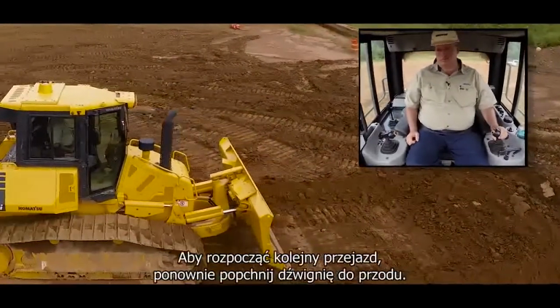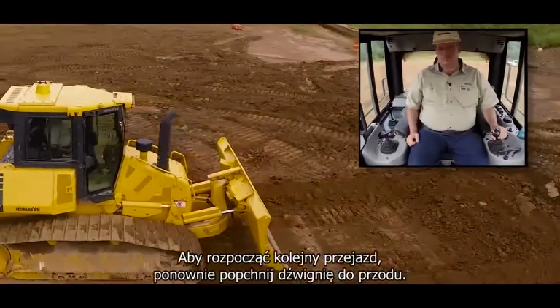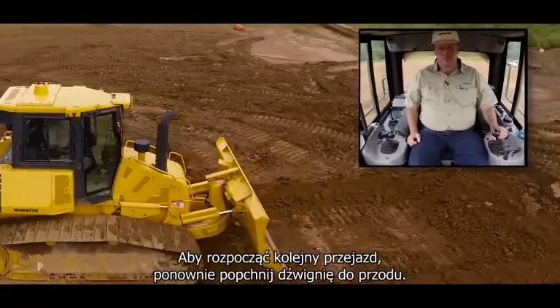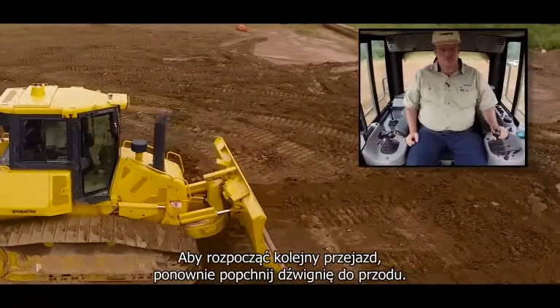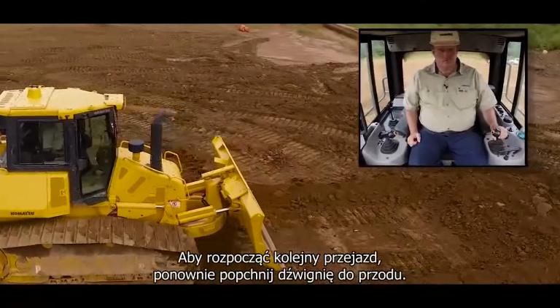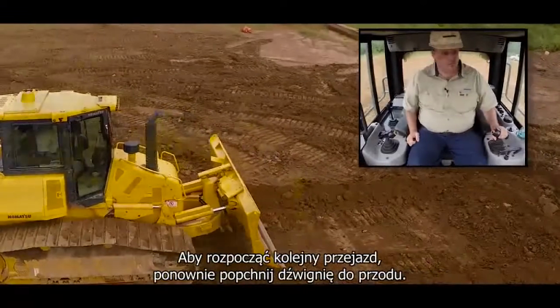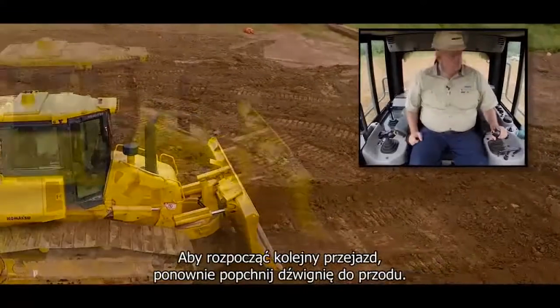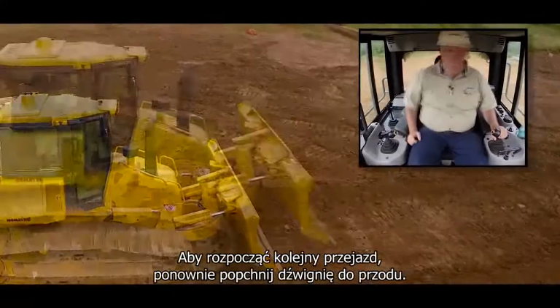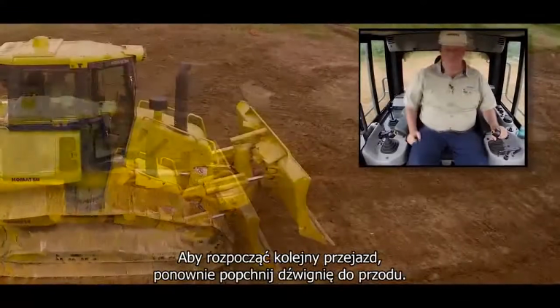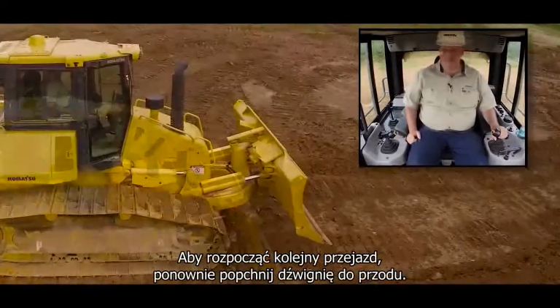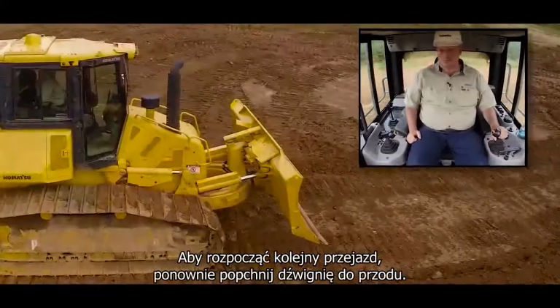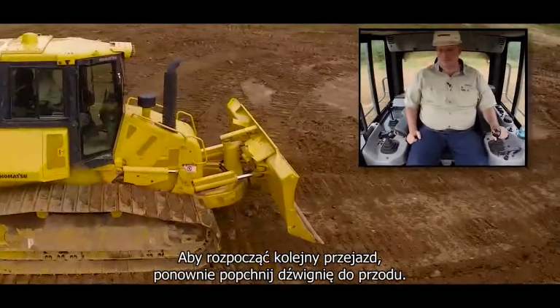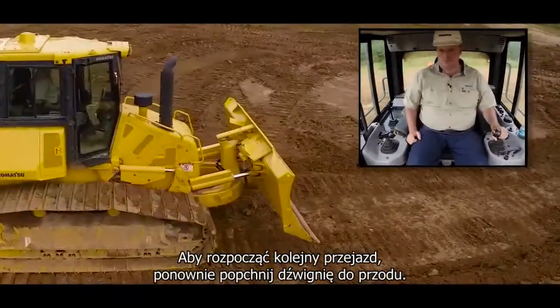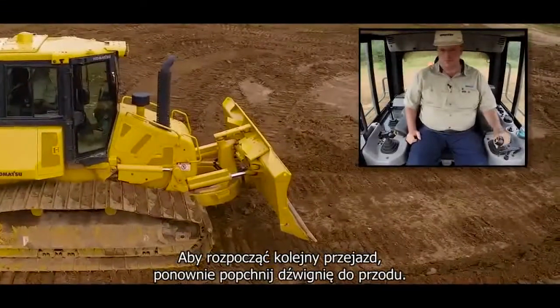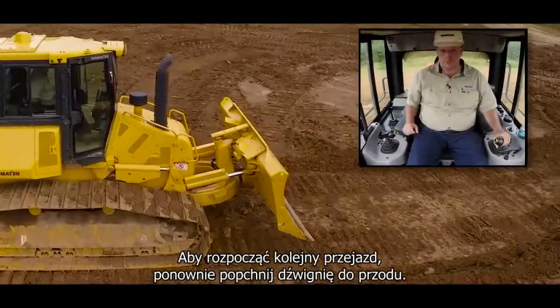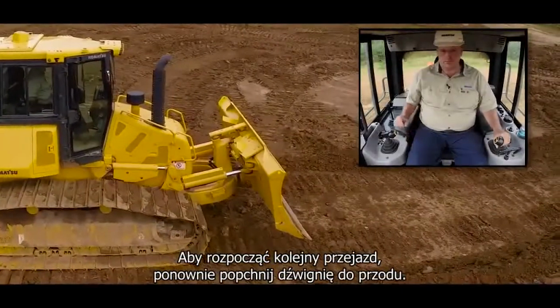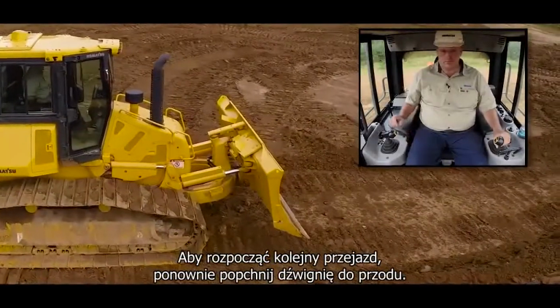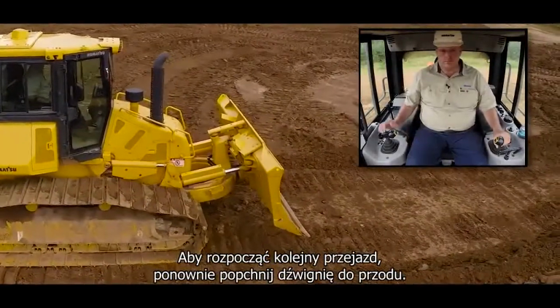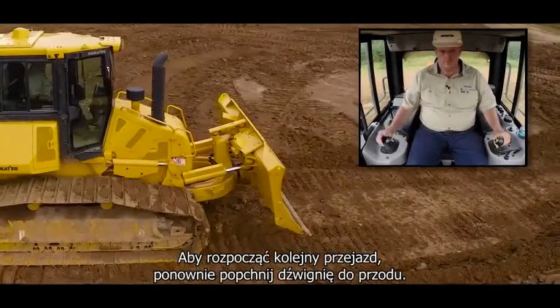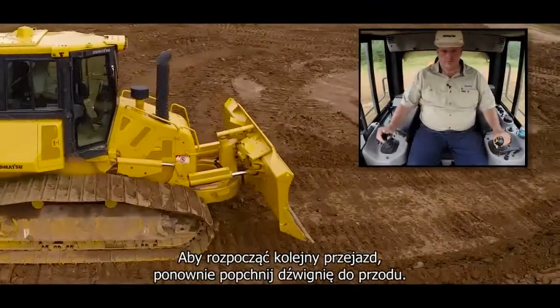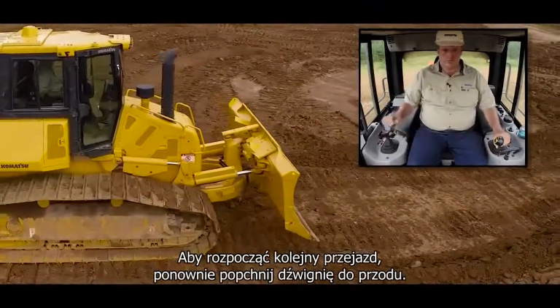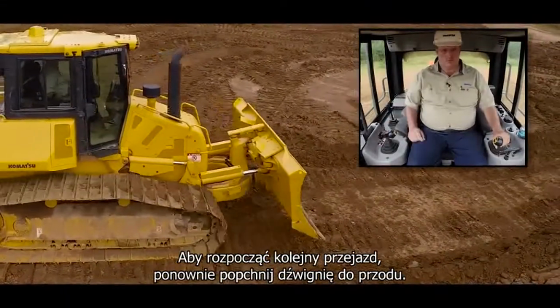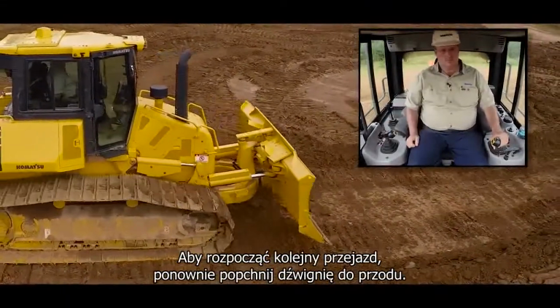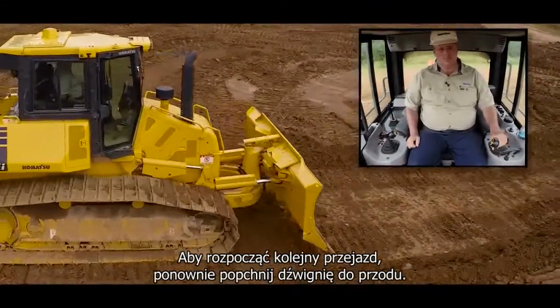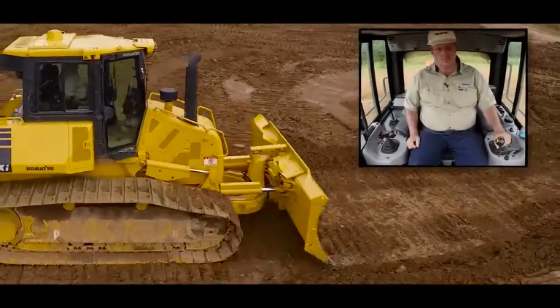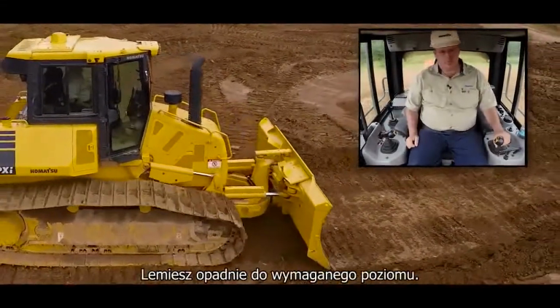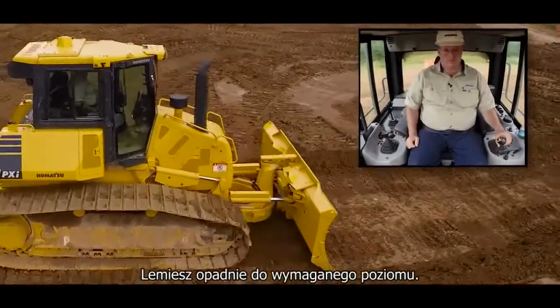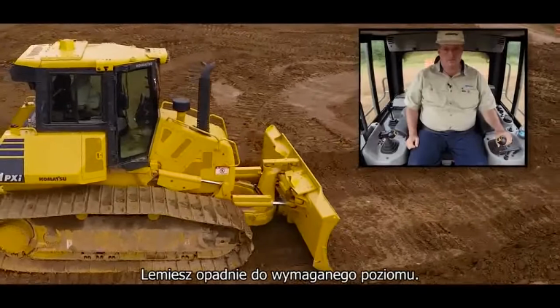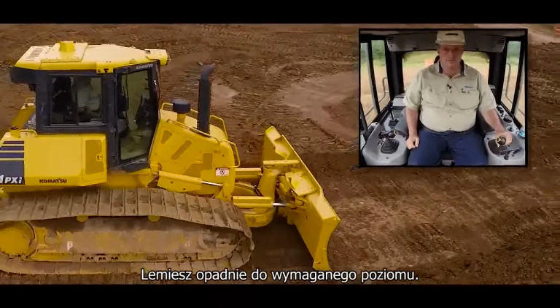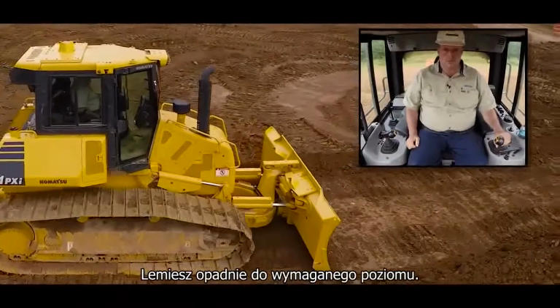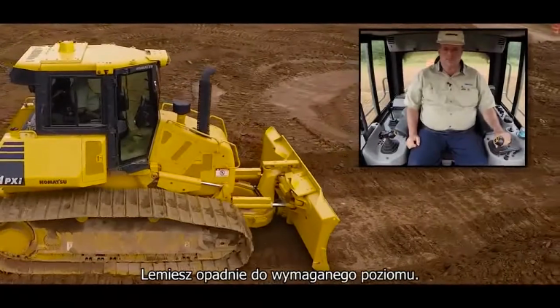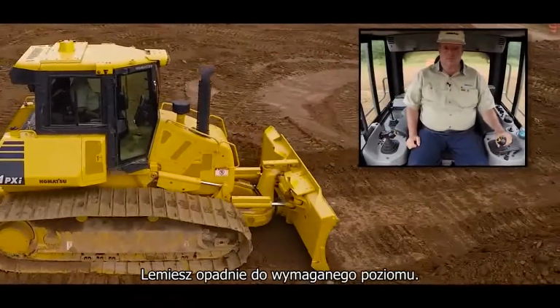When you're ready to make the next pass, just tap the work equipment lever forward and release and the blade will go back to grade.